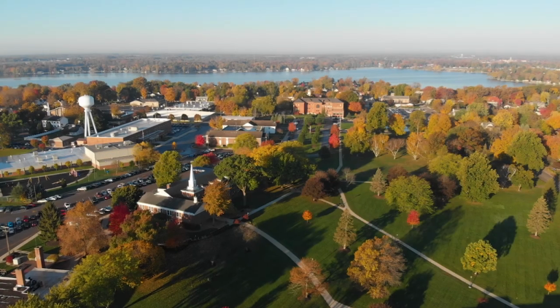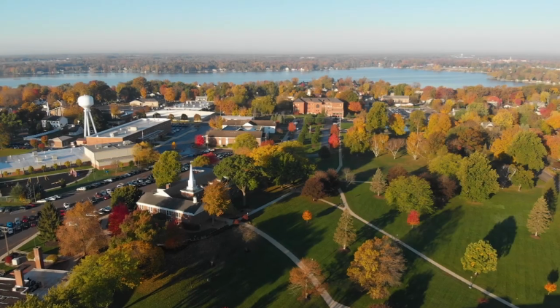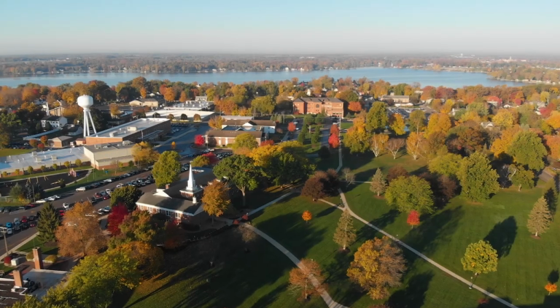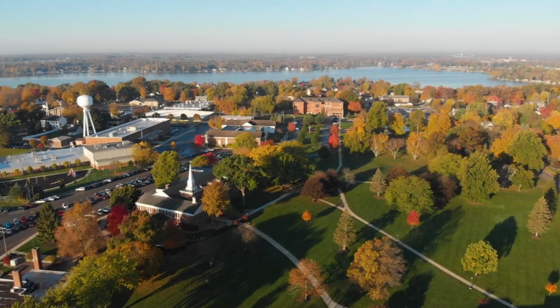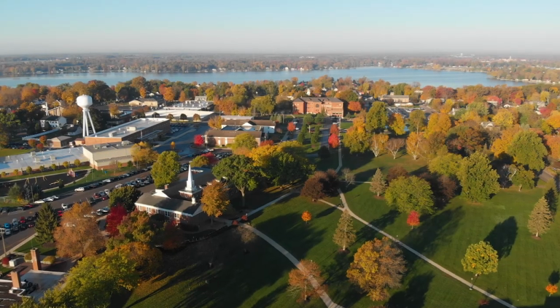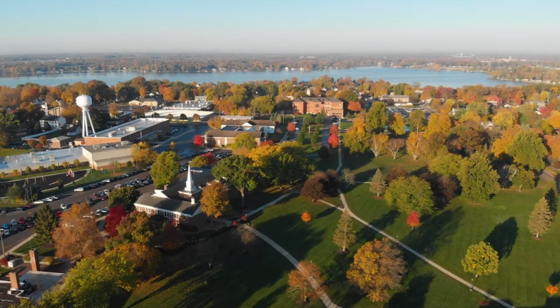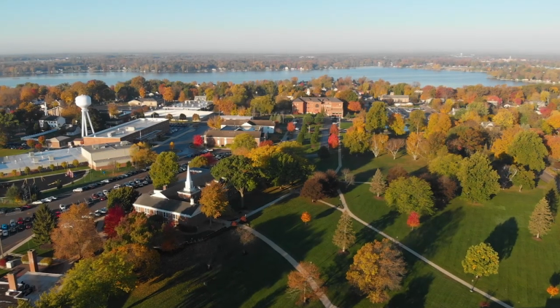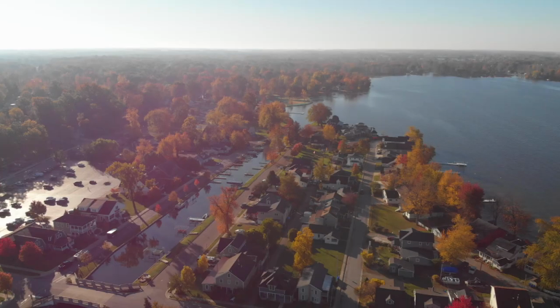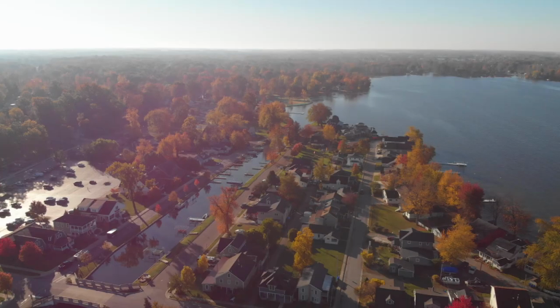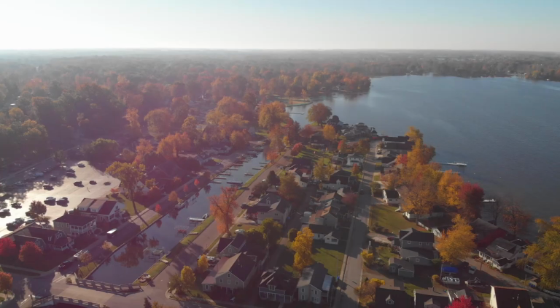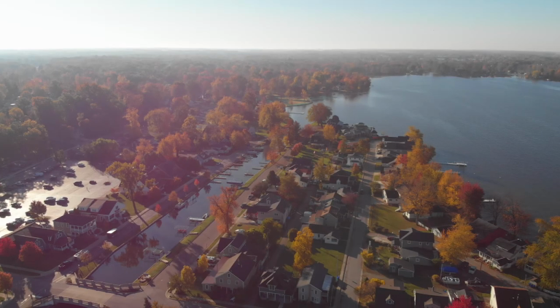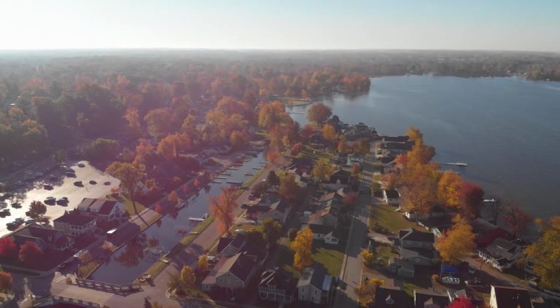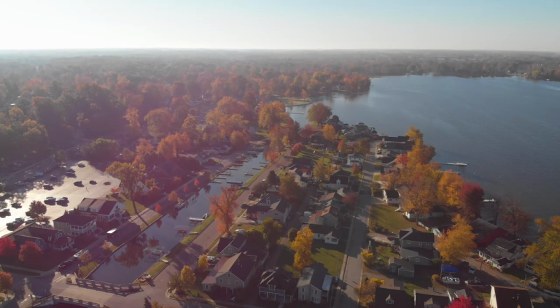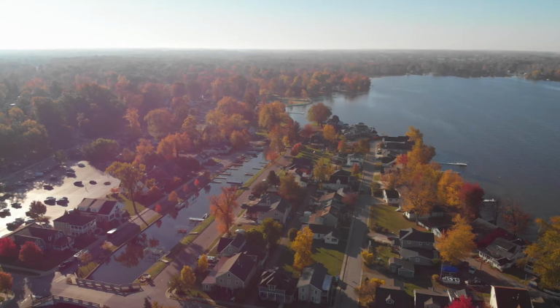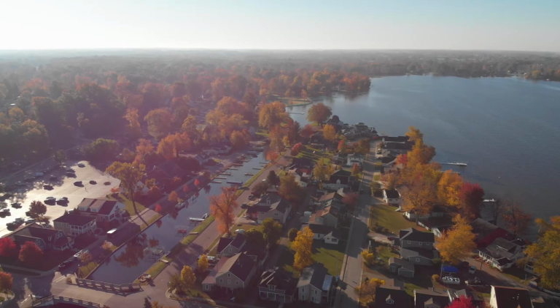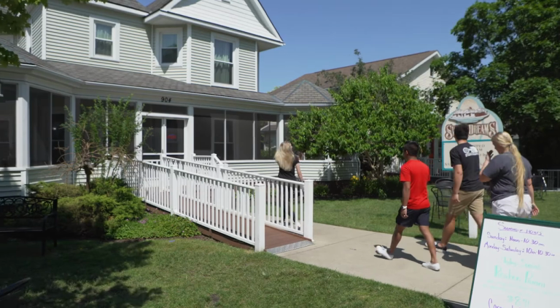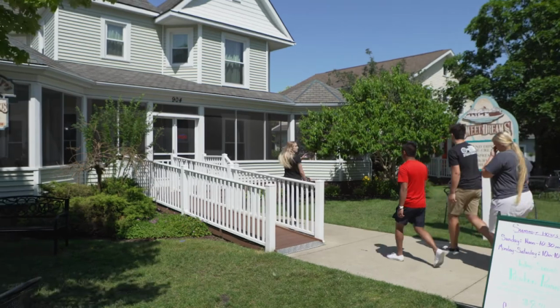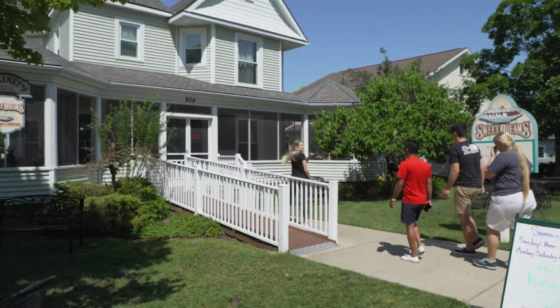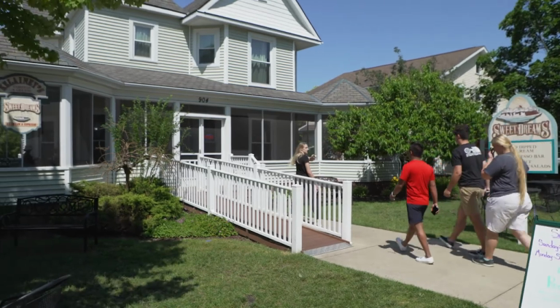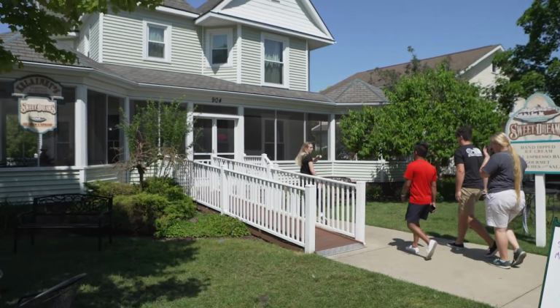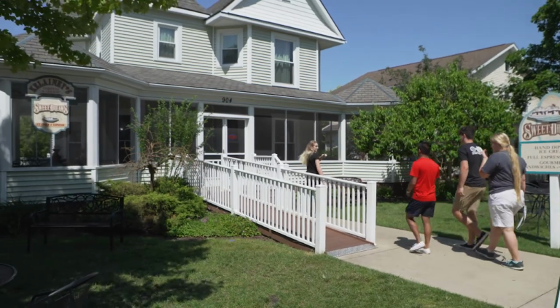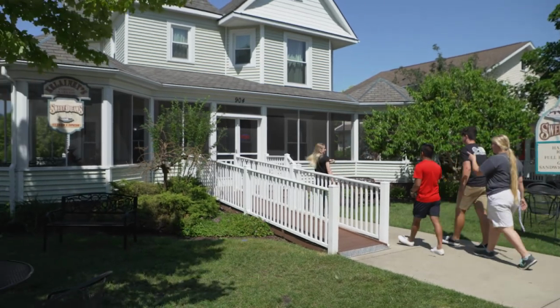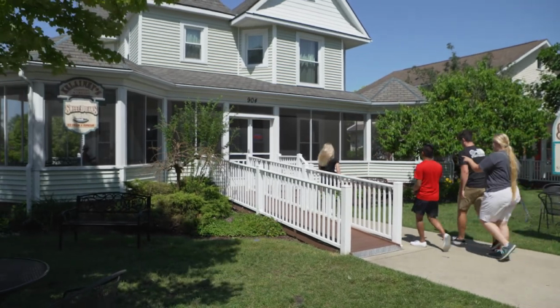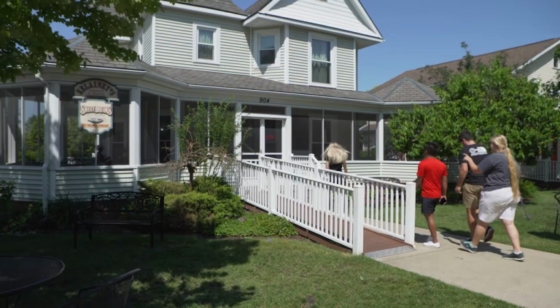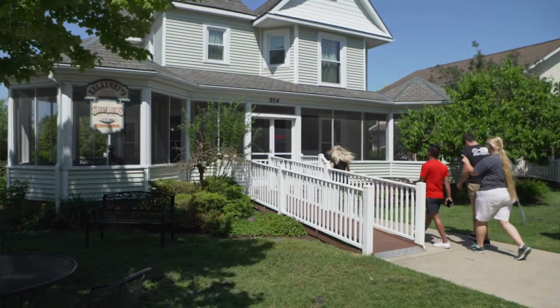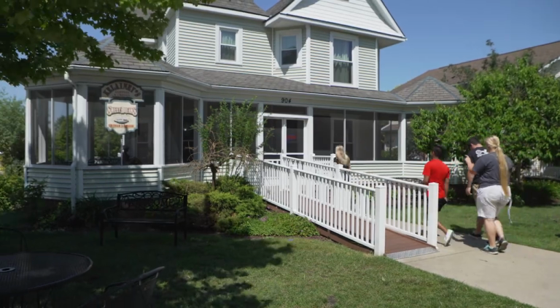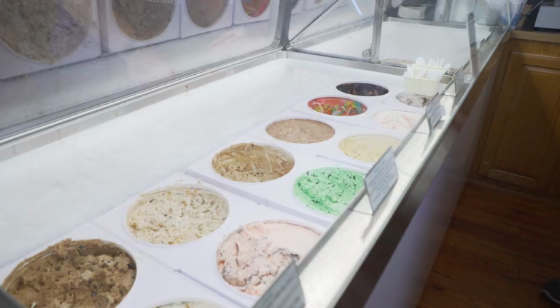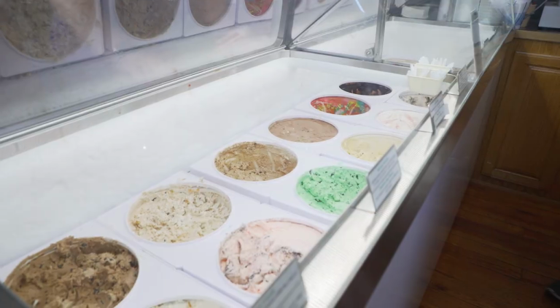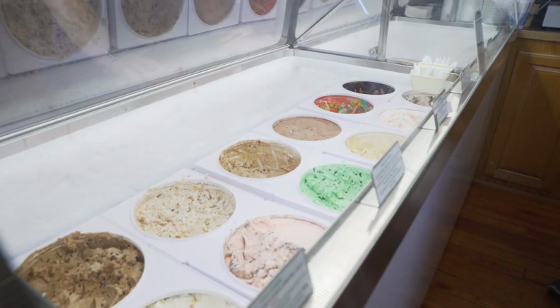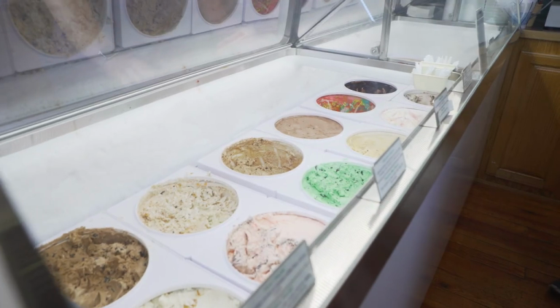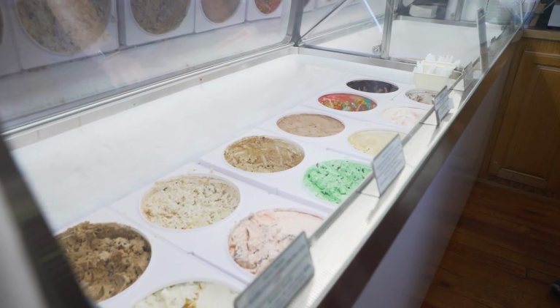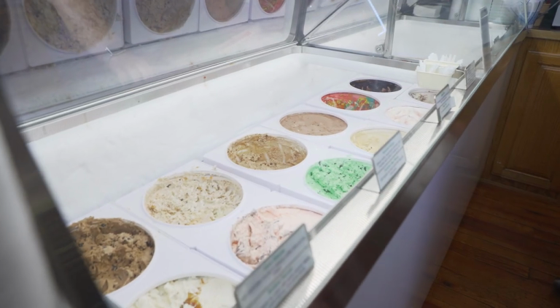Welcome to Grace College. Today on your visit you're going to see what life of a Grace College student looks like on campus and down at the Village.